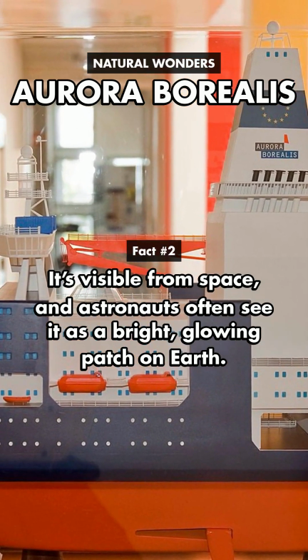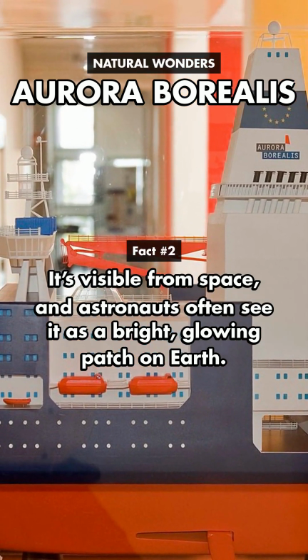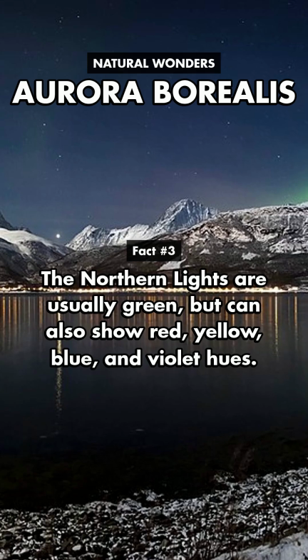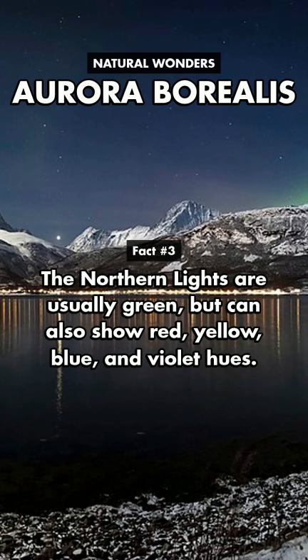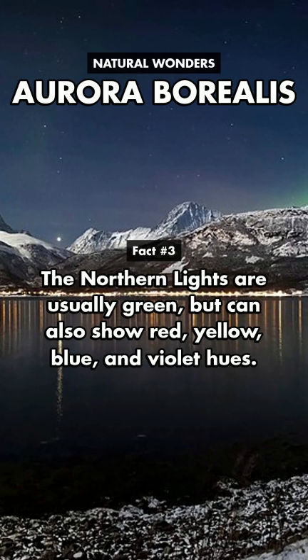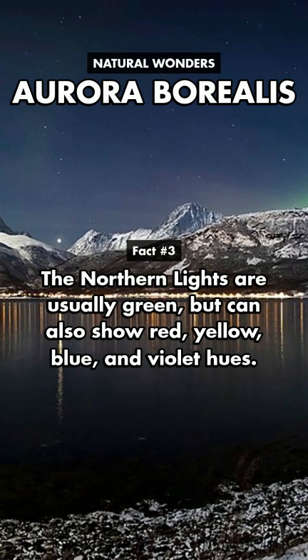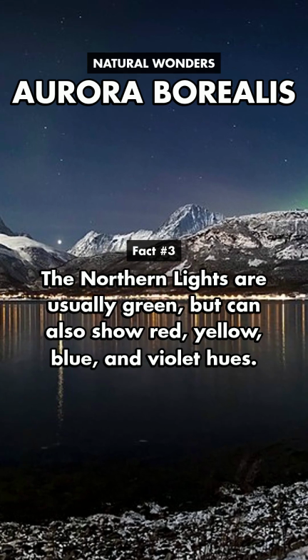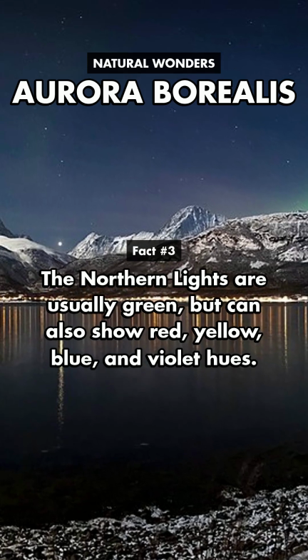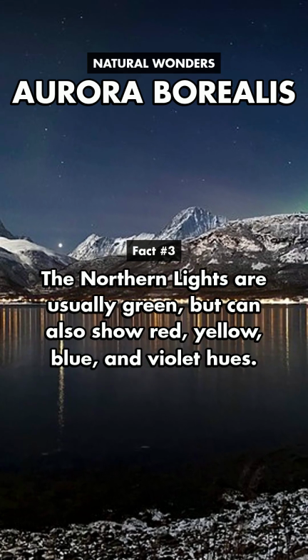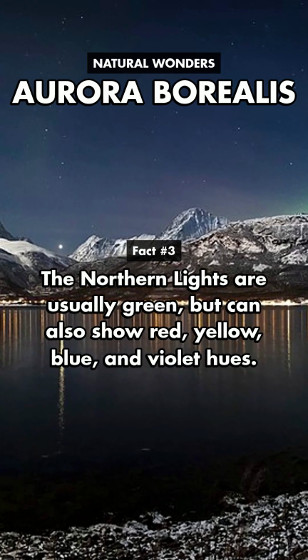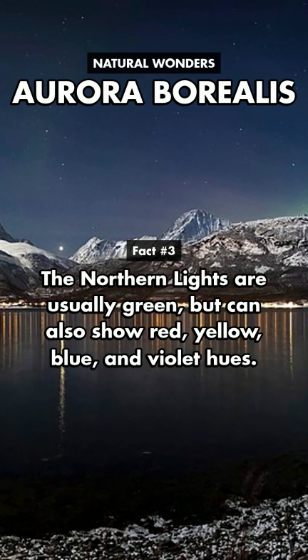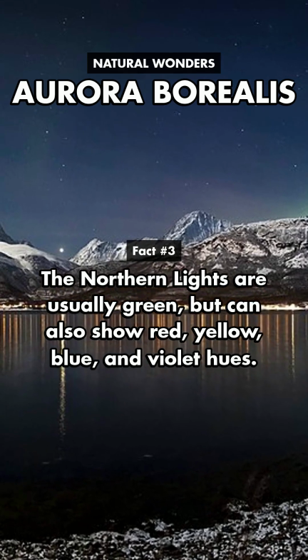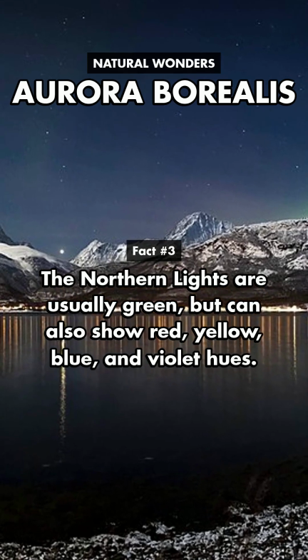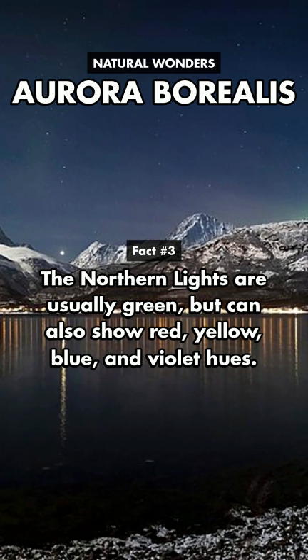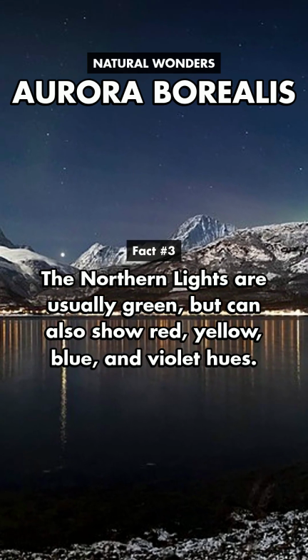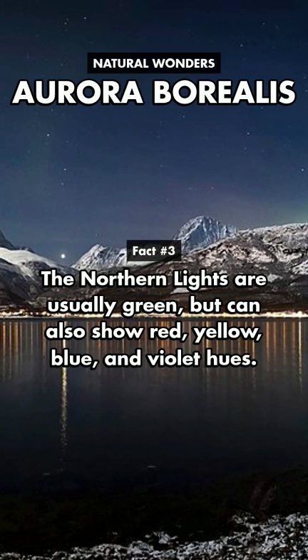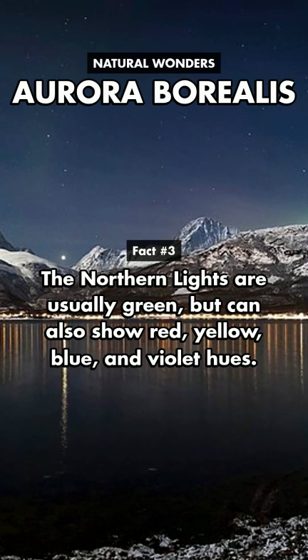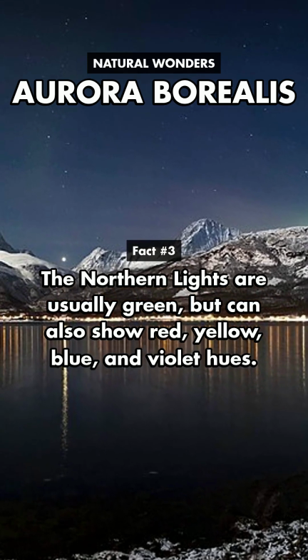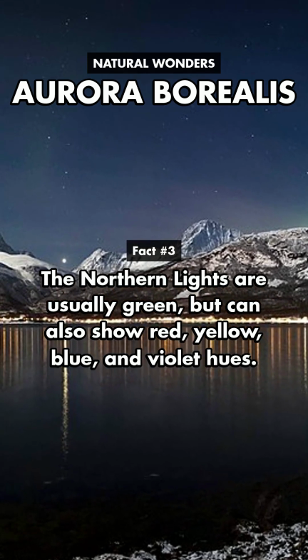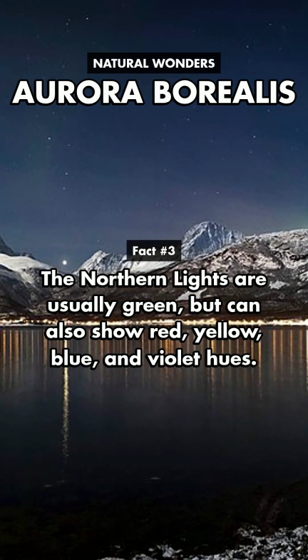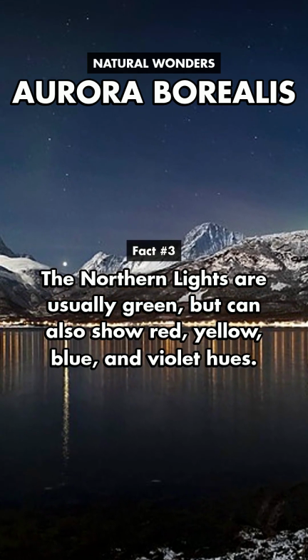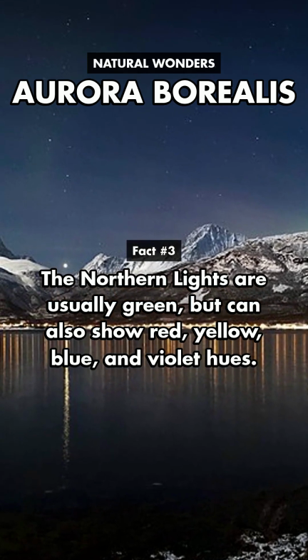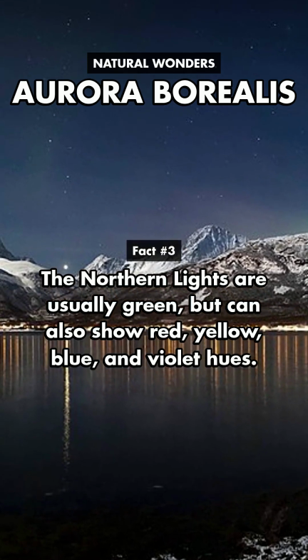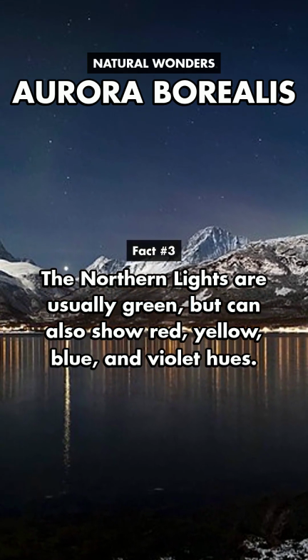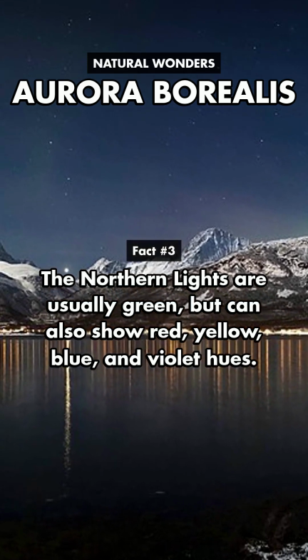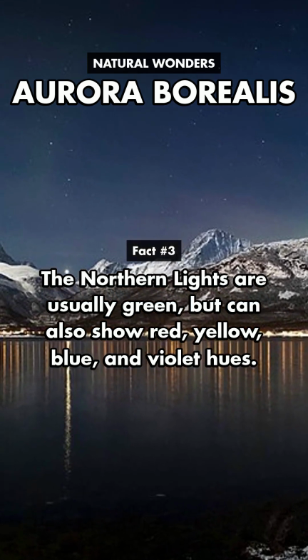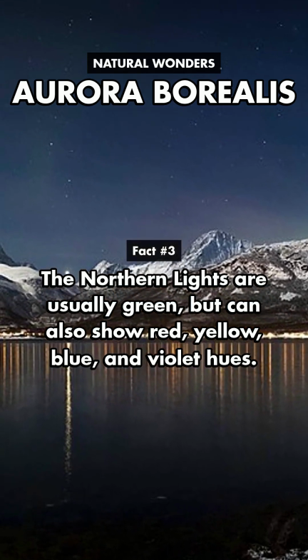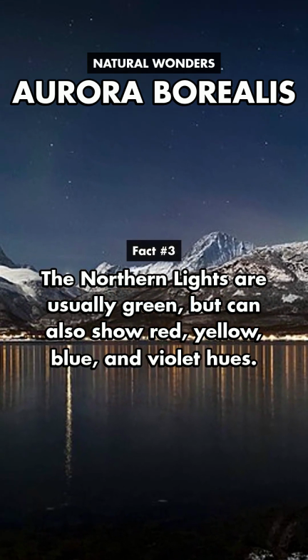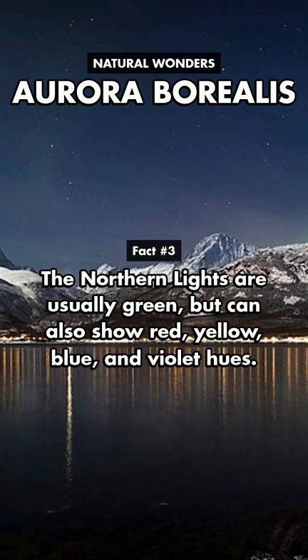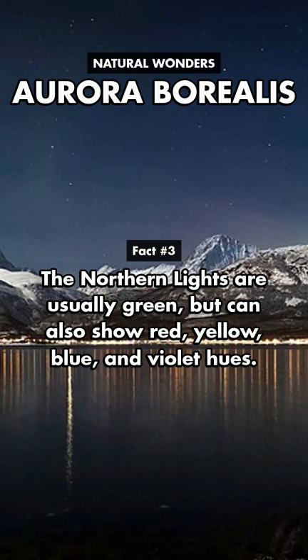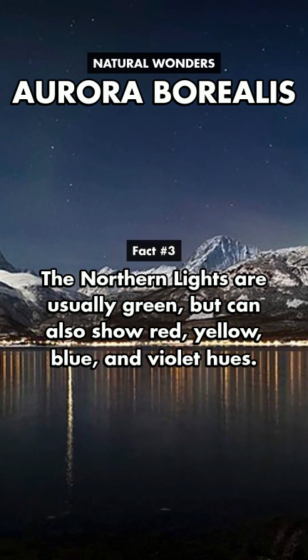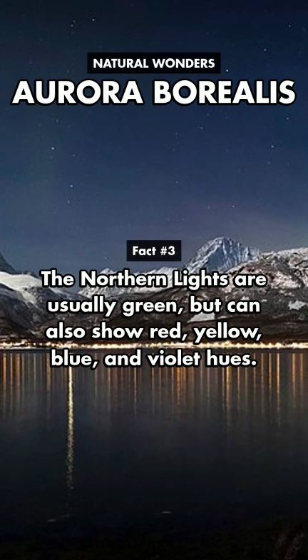The northern lights are usually green, but can also show red, yellow, blue, and violet hues.